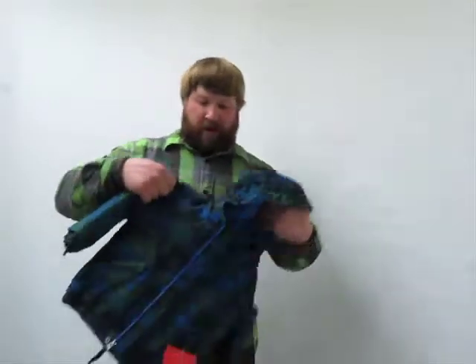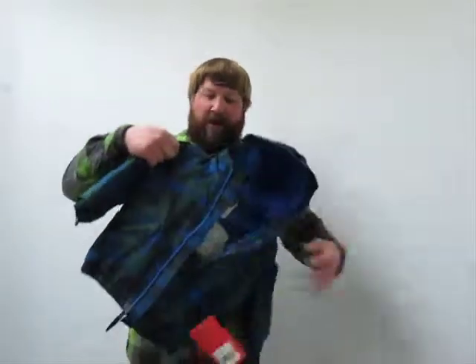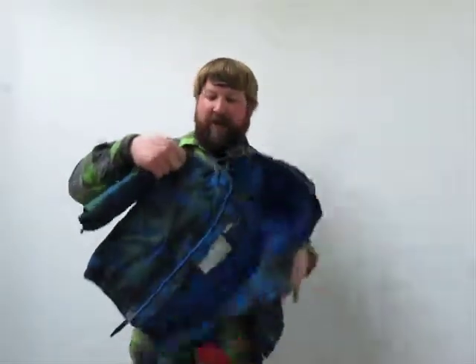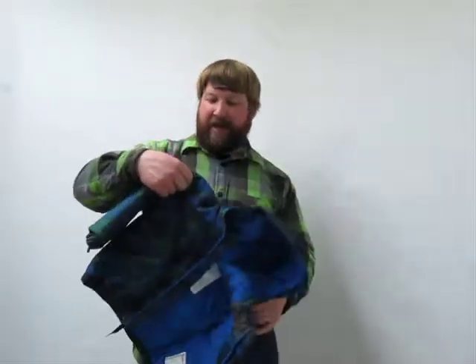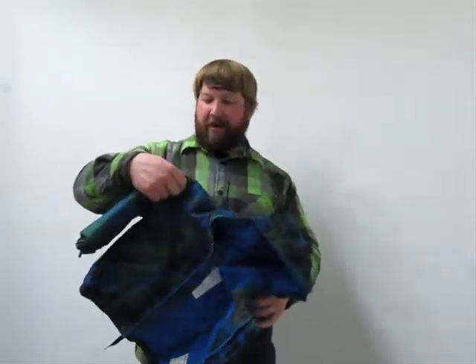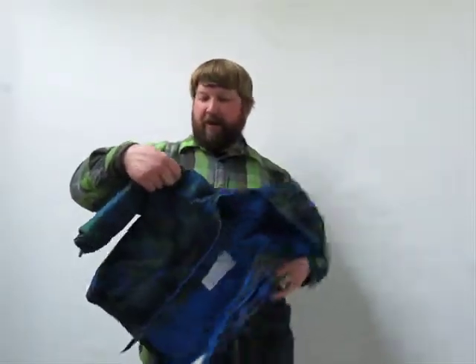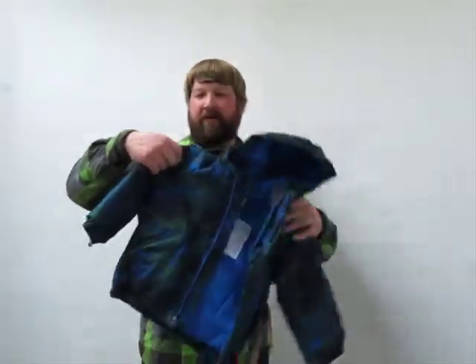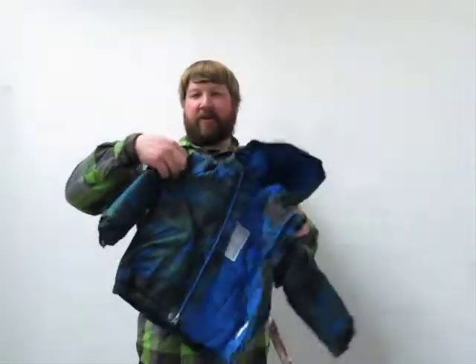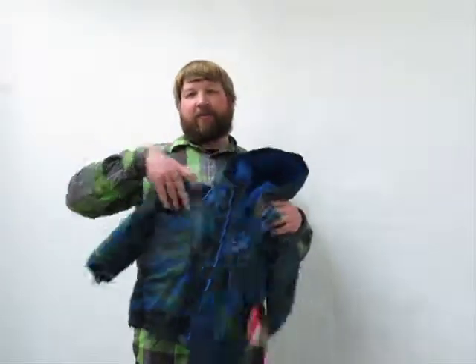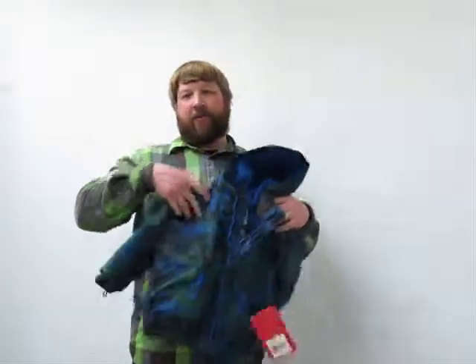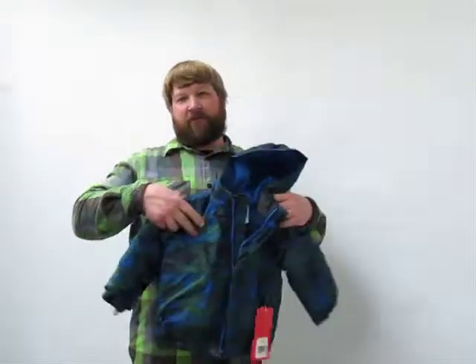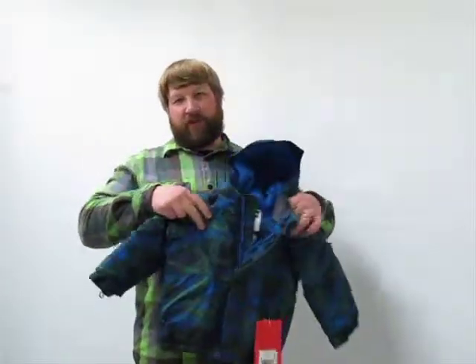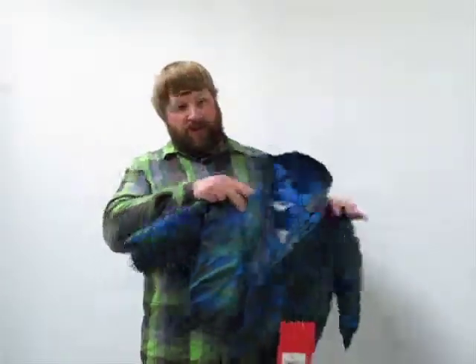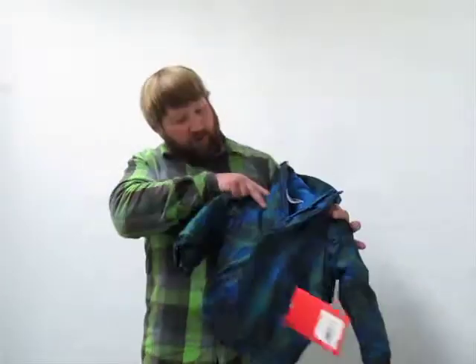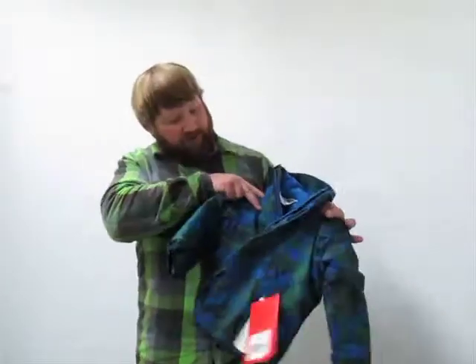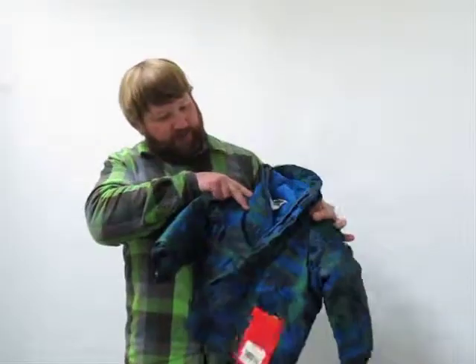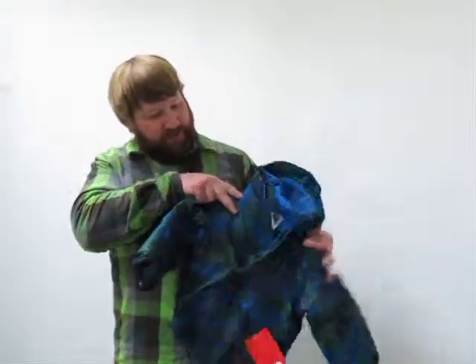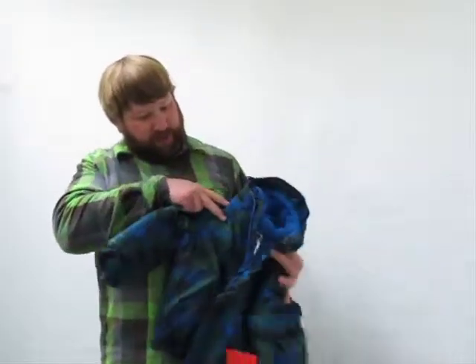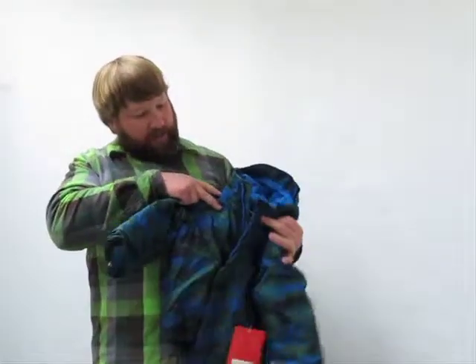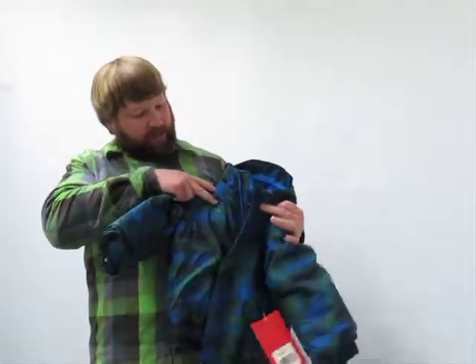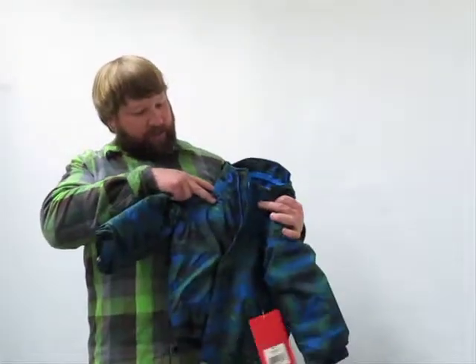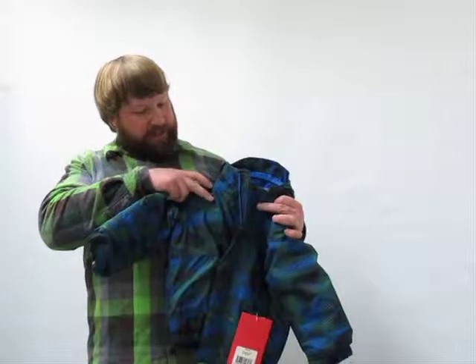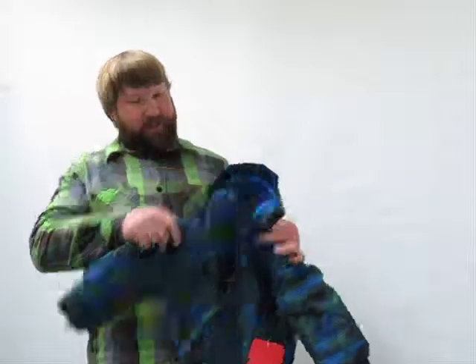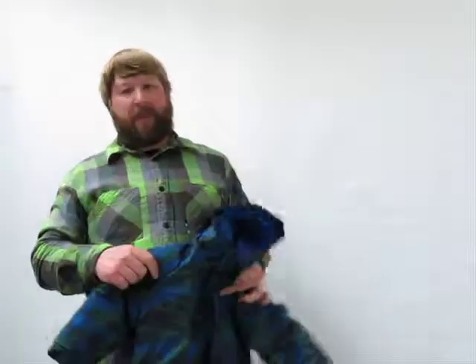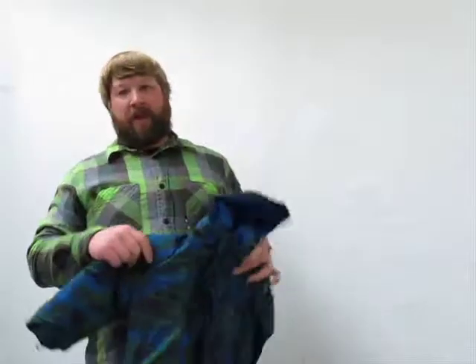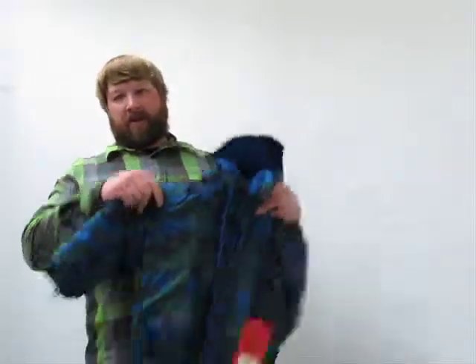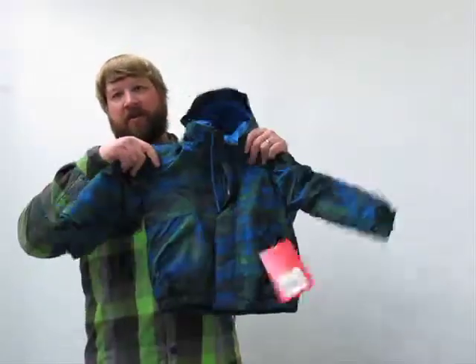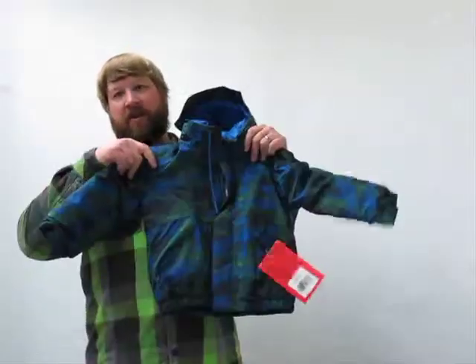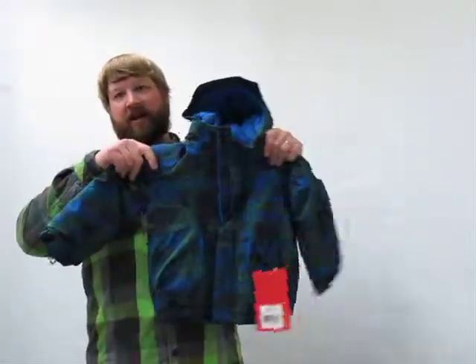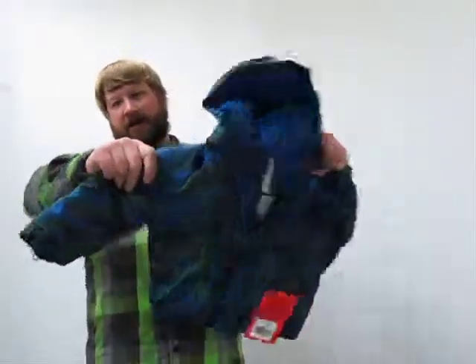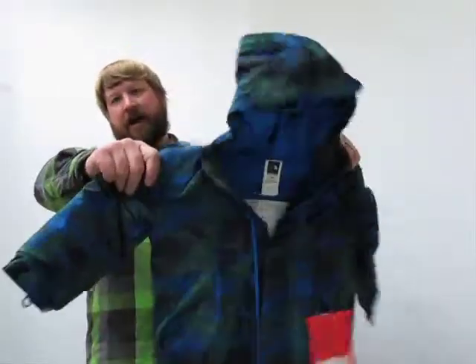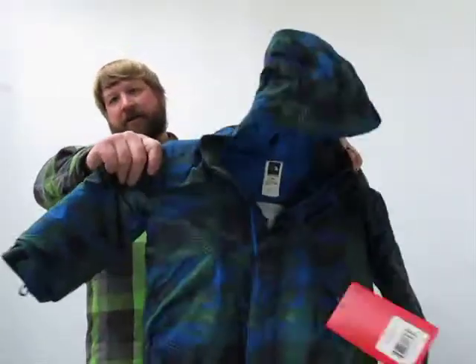I think that about covers it for the North Face Toddler Boys 30x jacket.